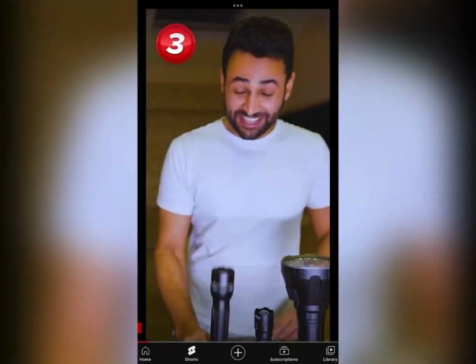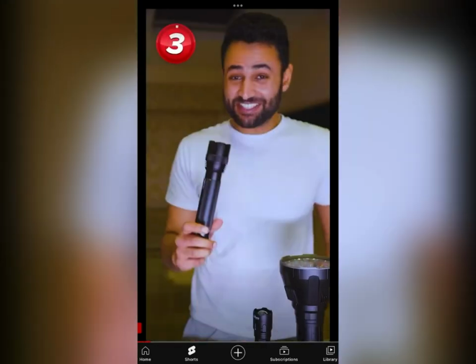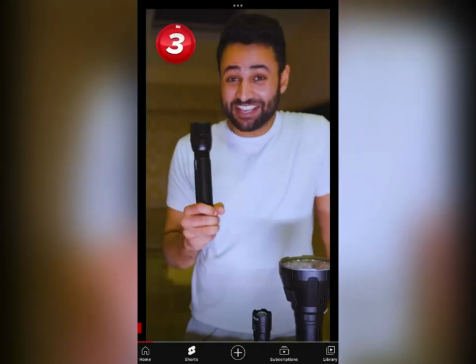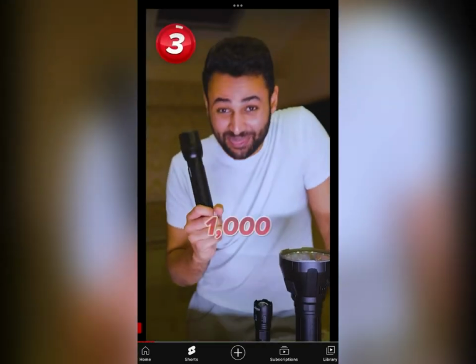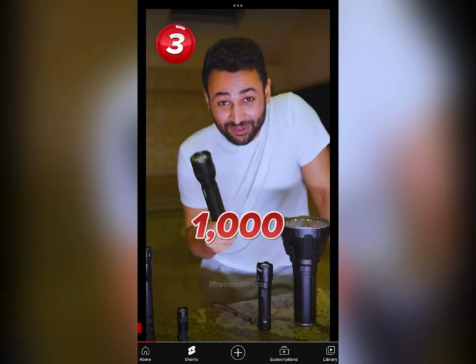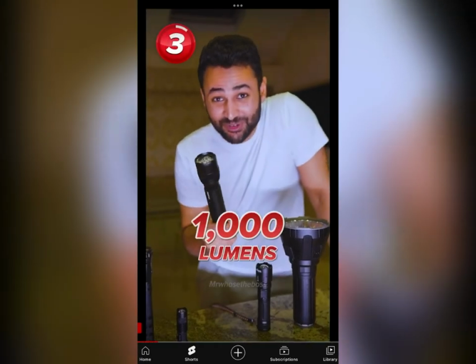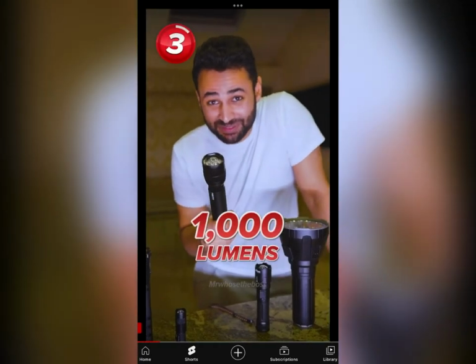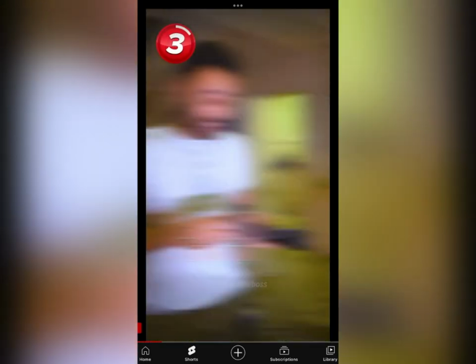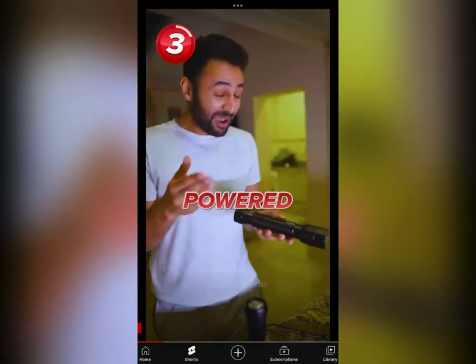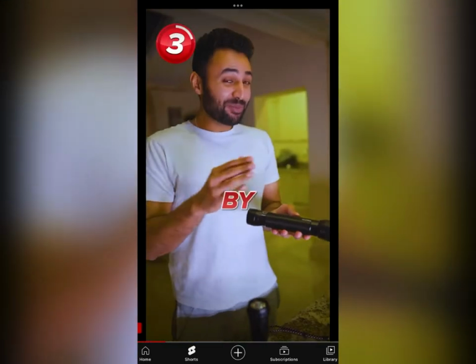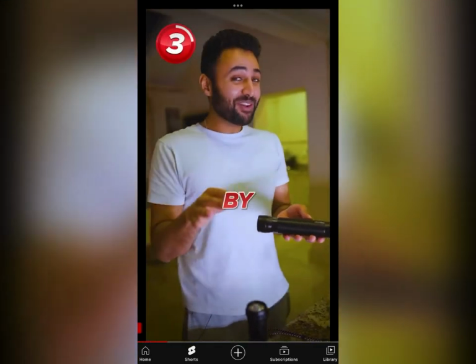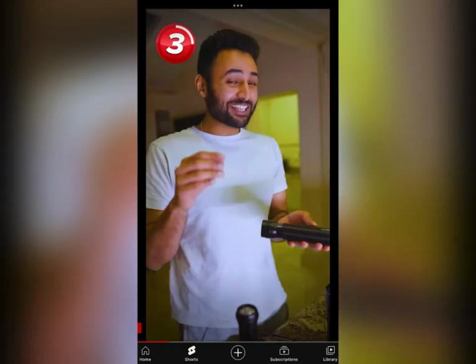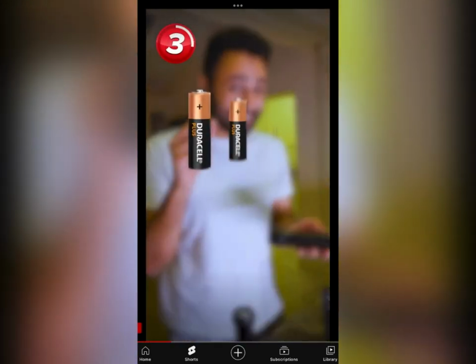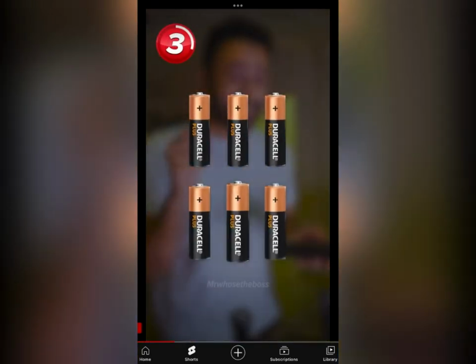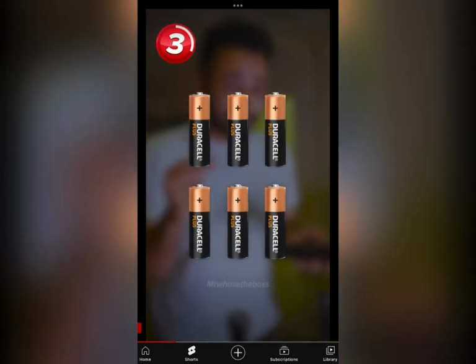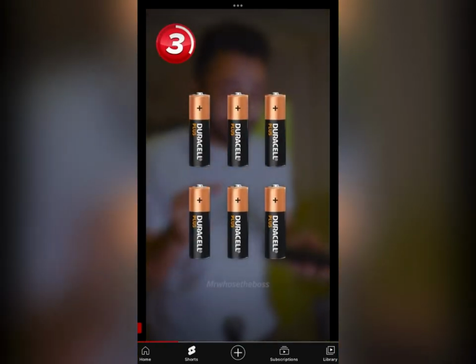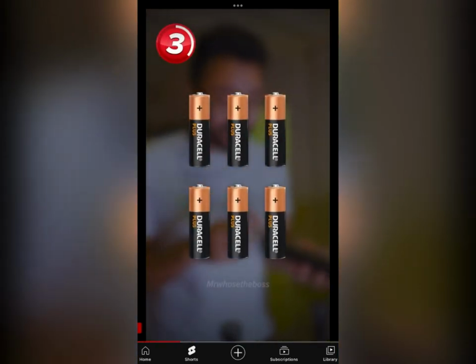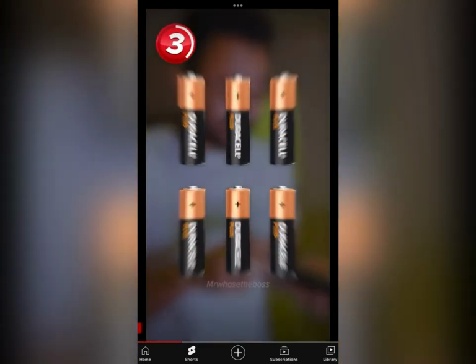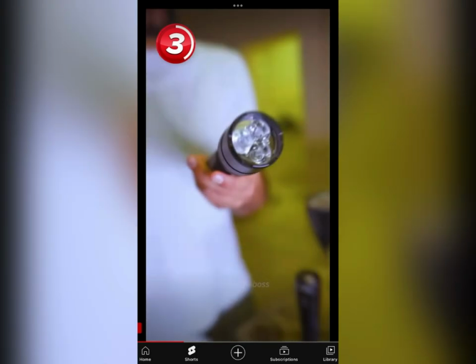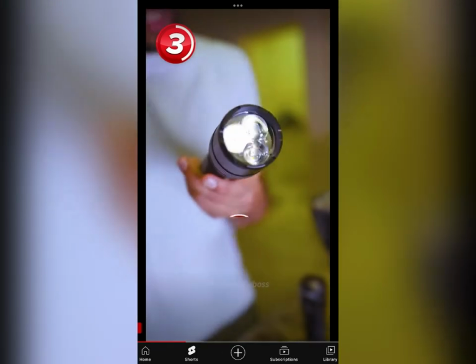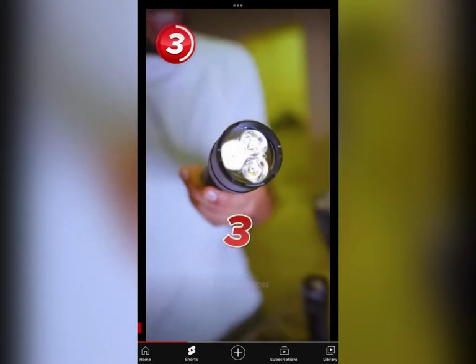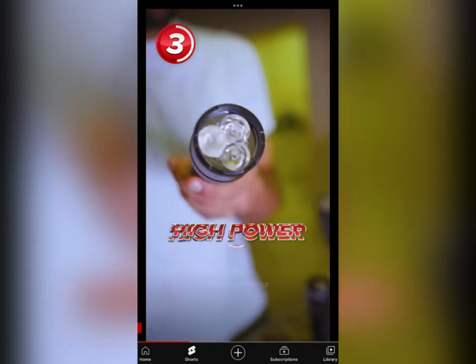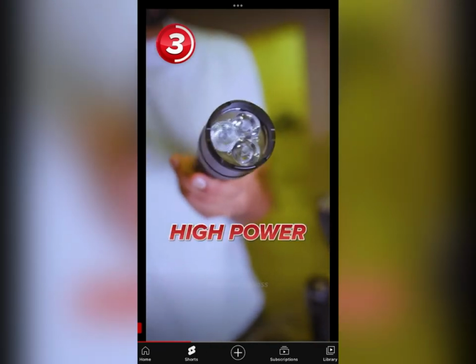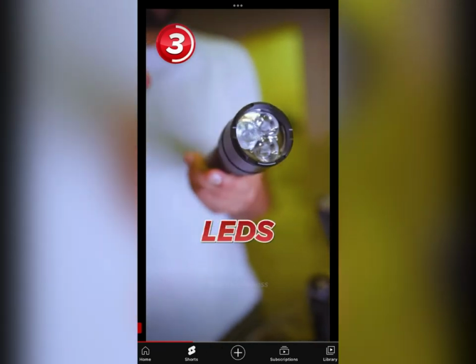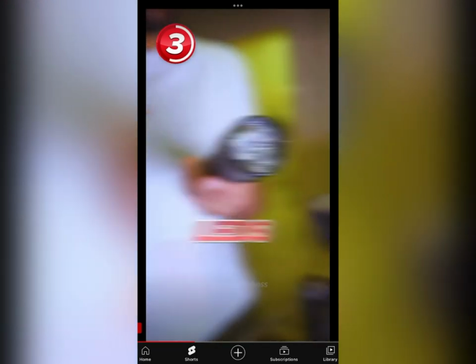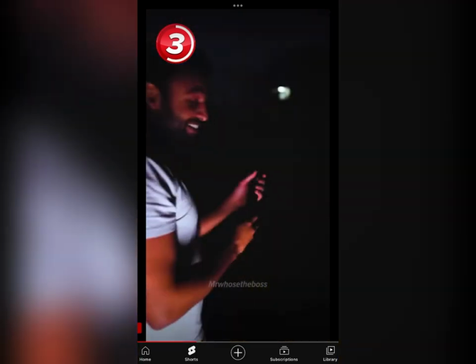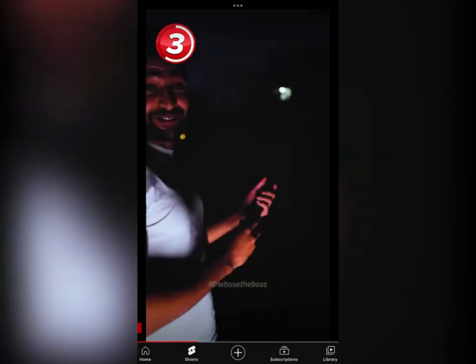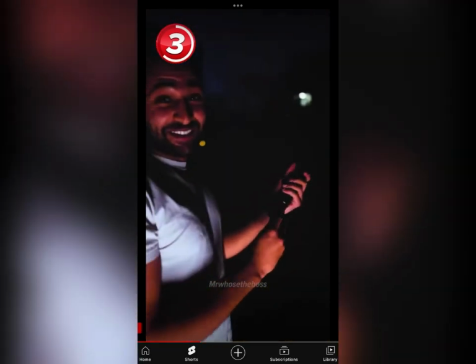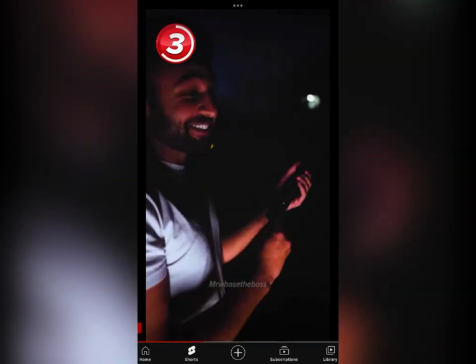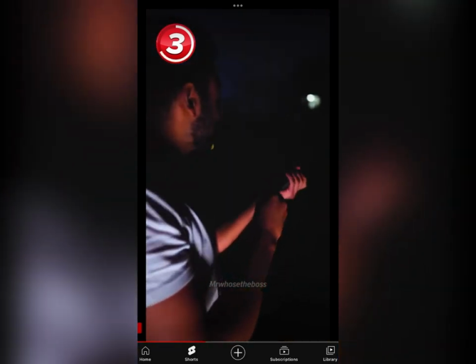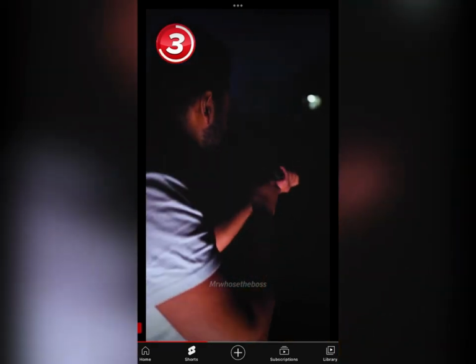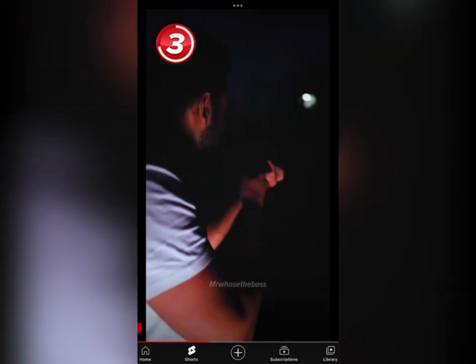This is 1,000 lumens. It's powered by no less than six AA batteries and has three high power LEDs. Now this is where things start getting exciting.